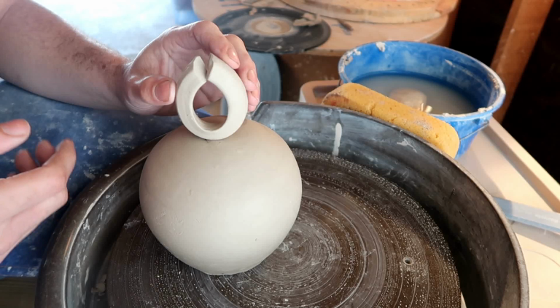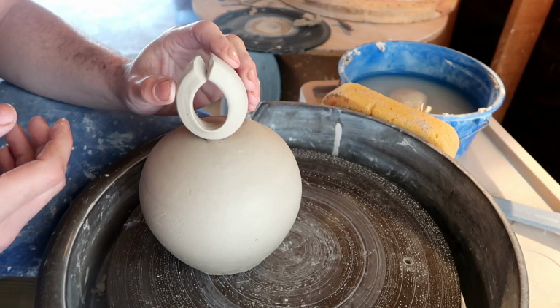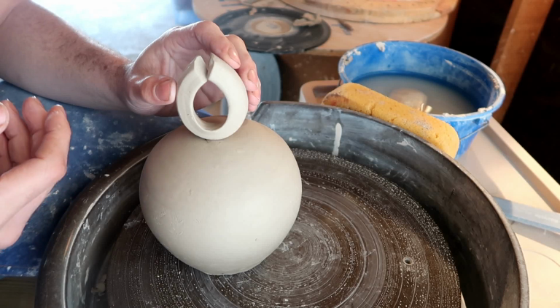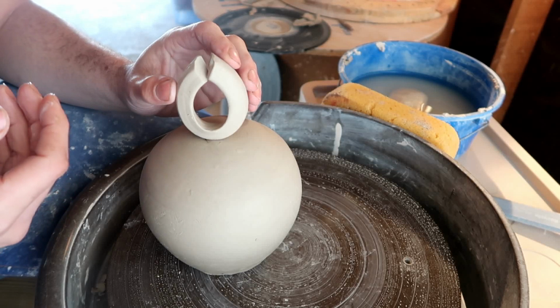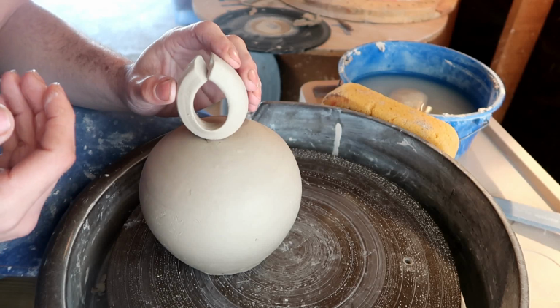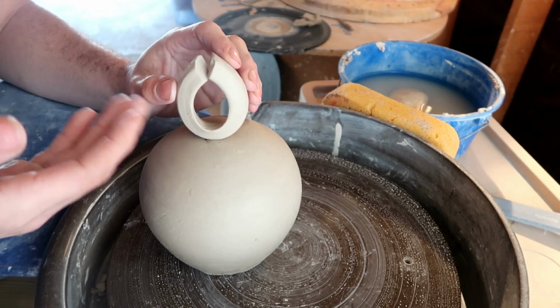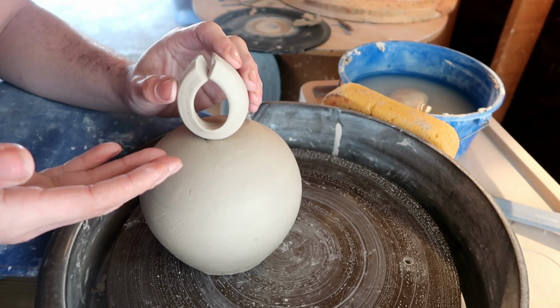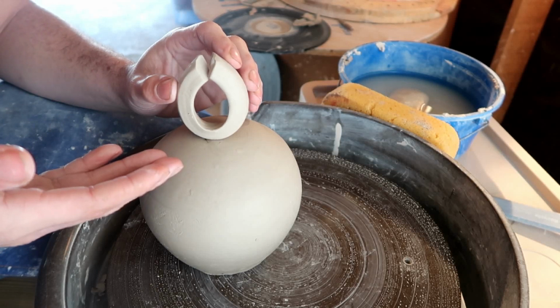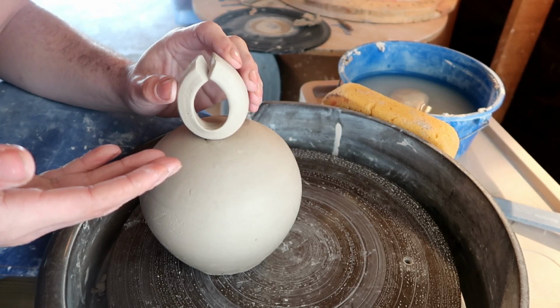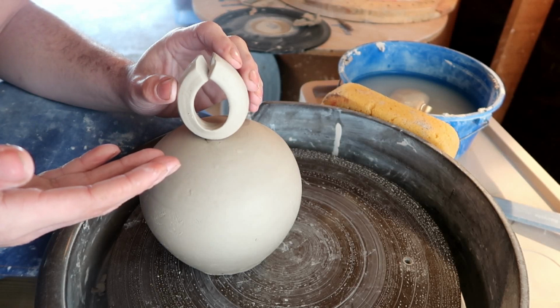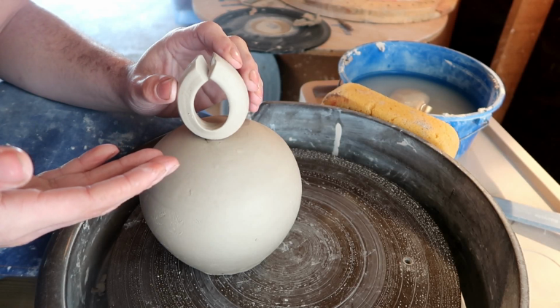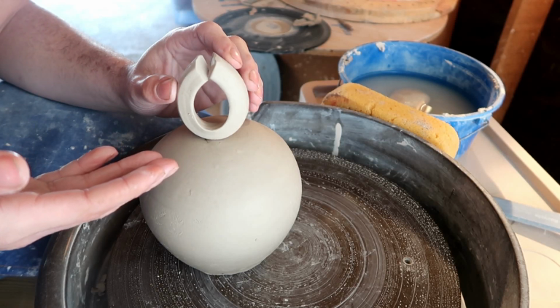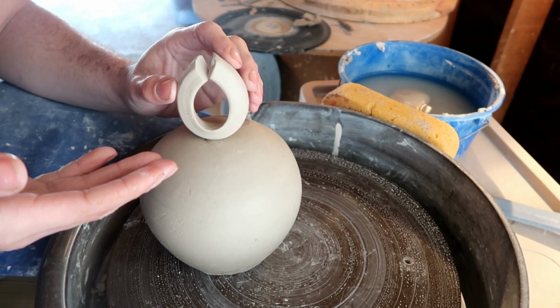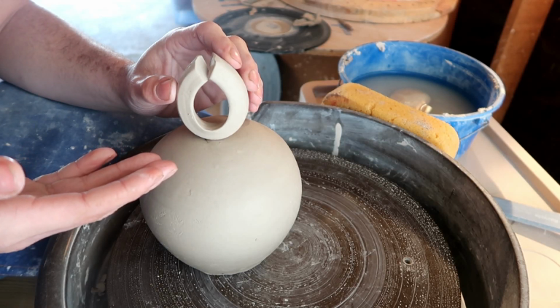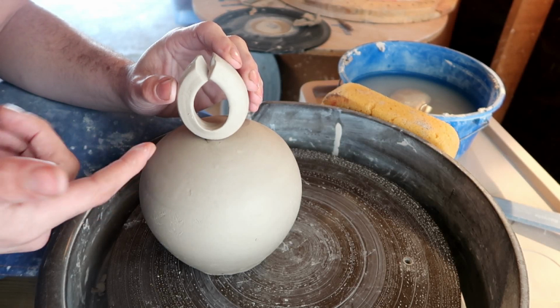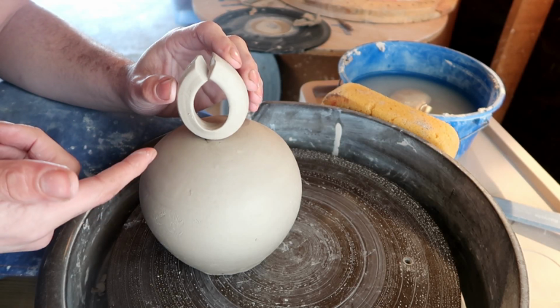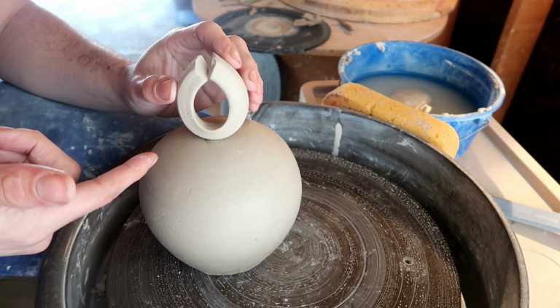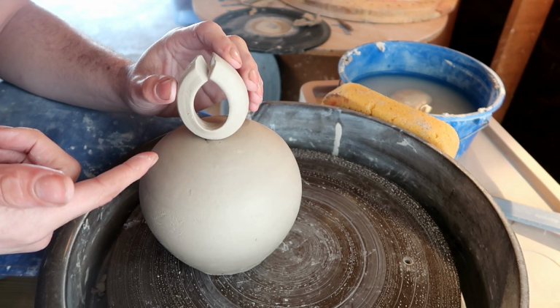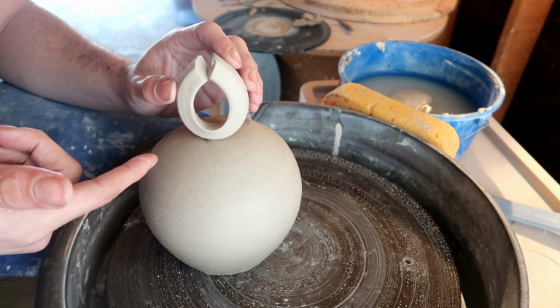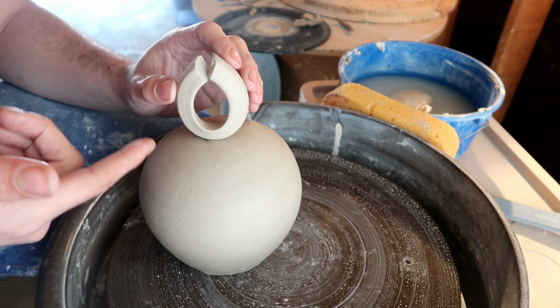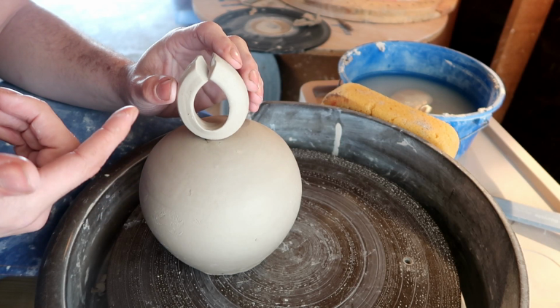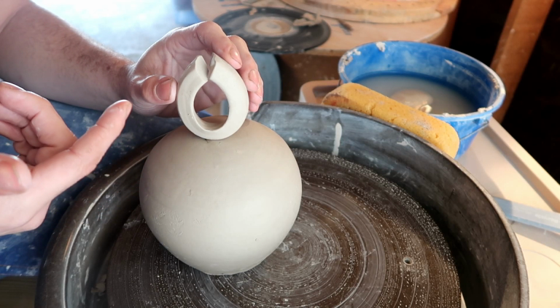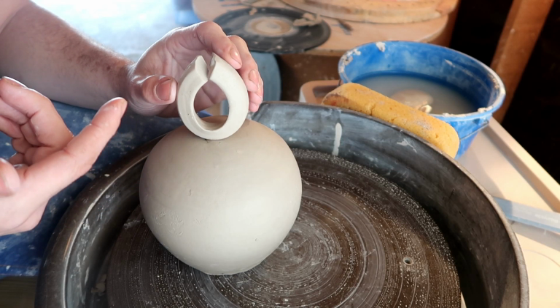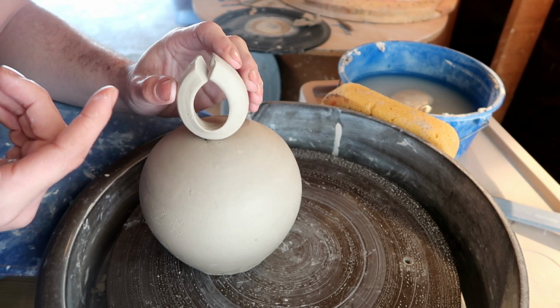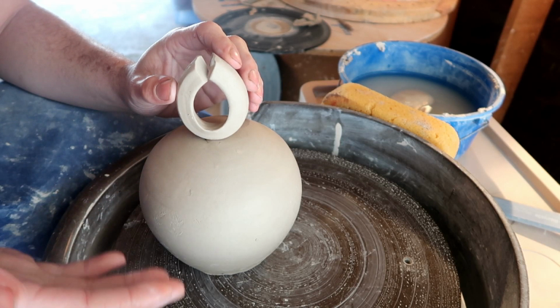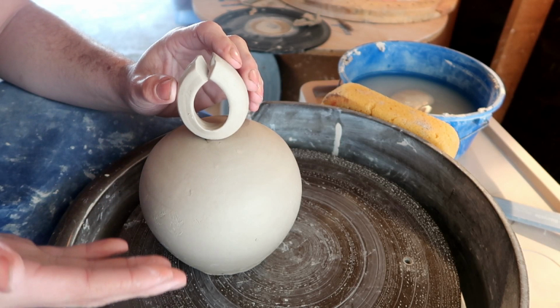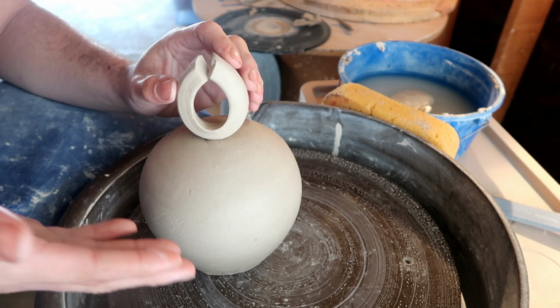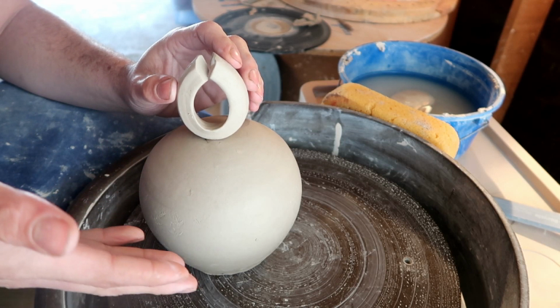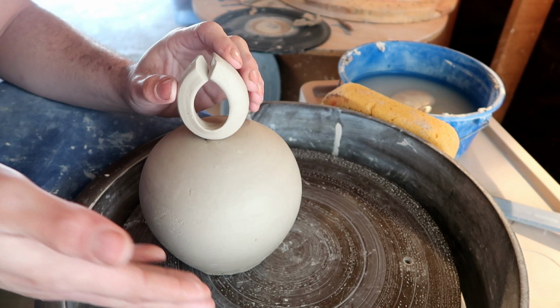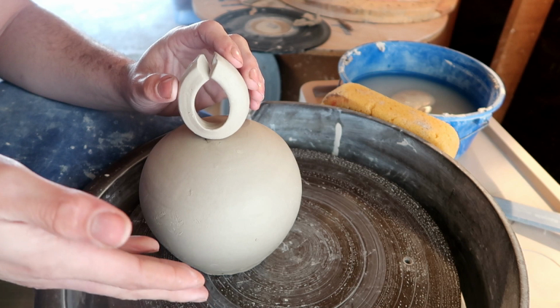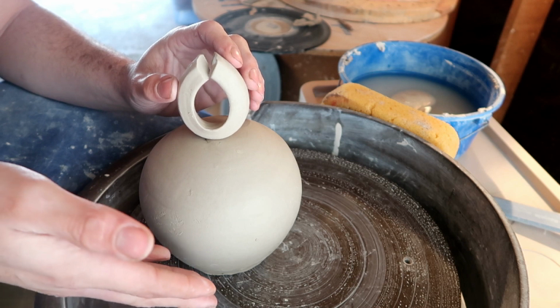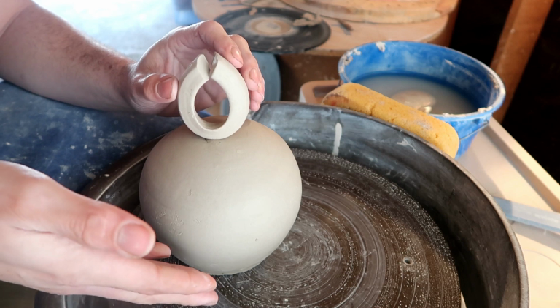This is technically a sculptor's technique, but if I'm going to make a circle out of clay, I'm going to use the thing that literally spins around in a circle.